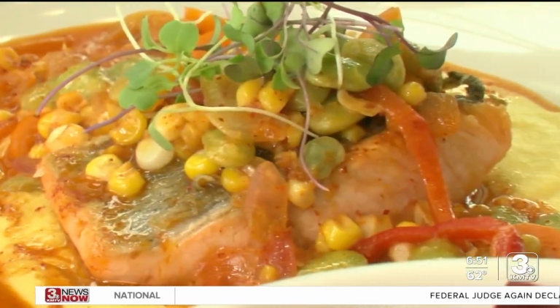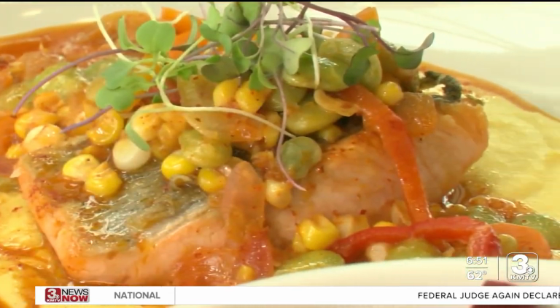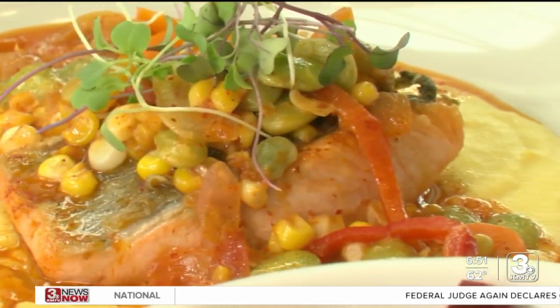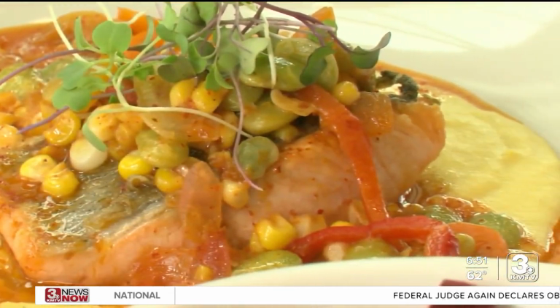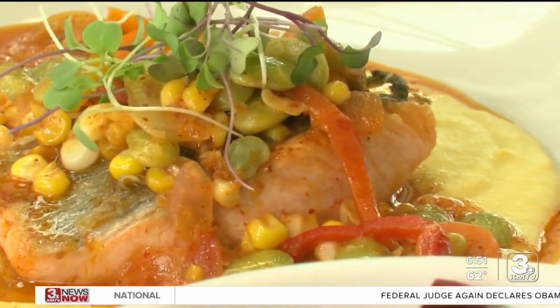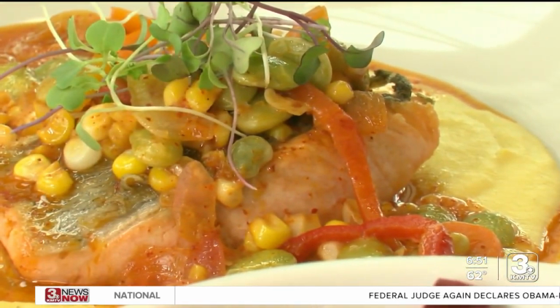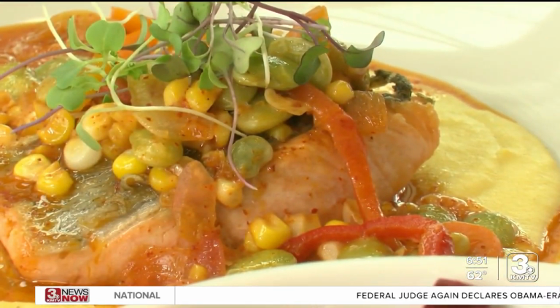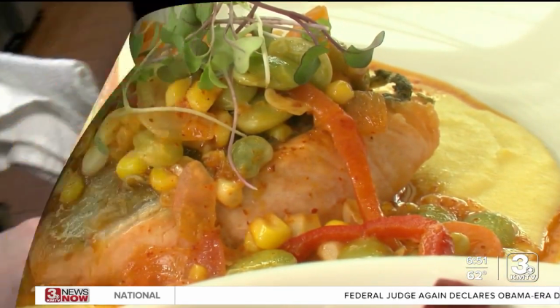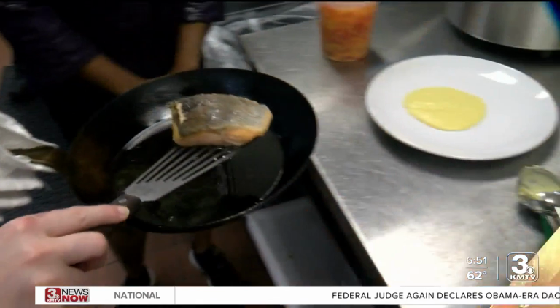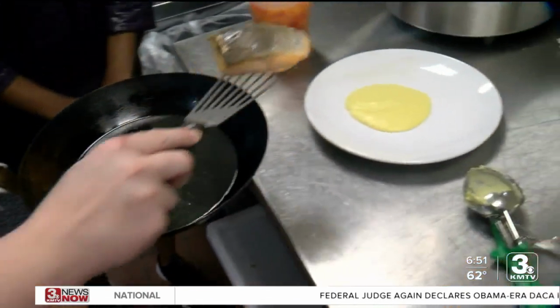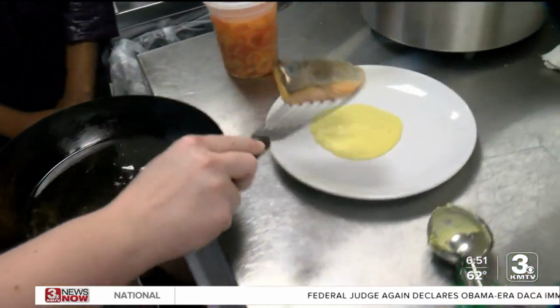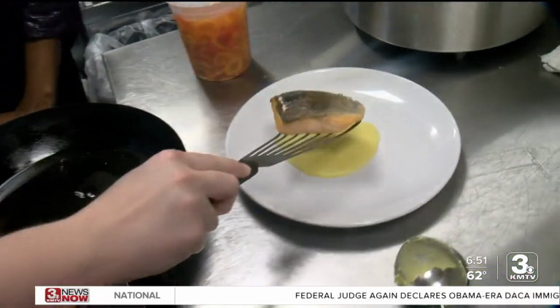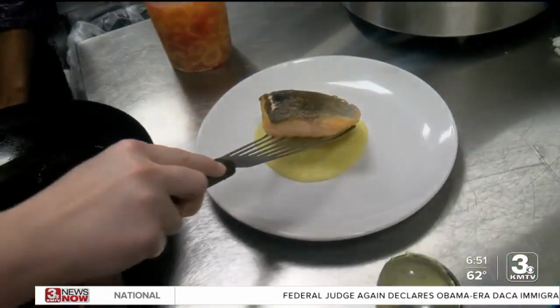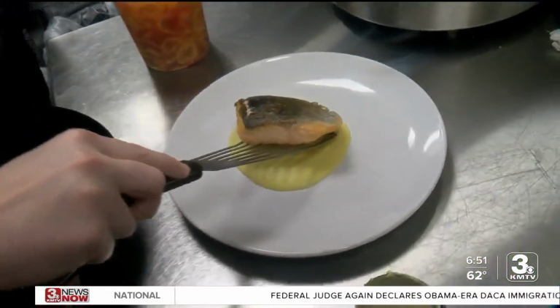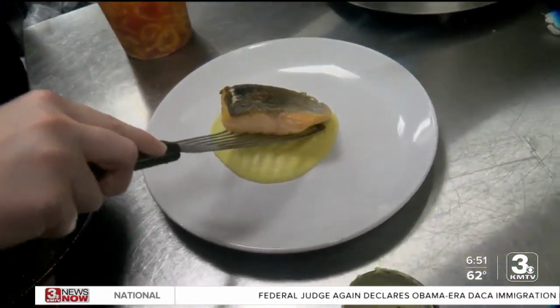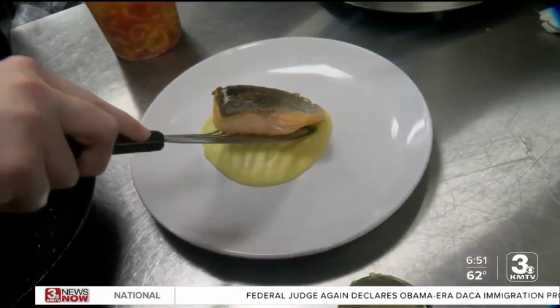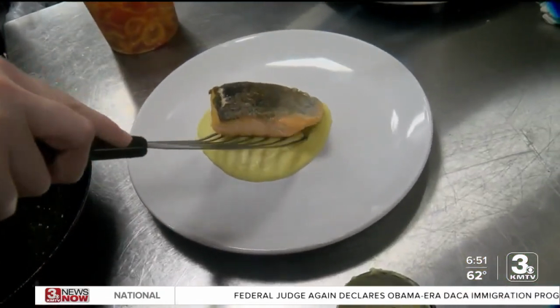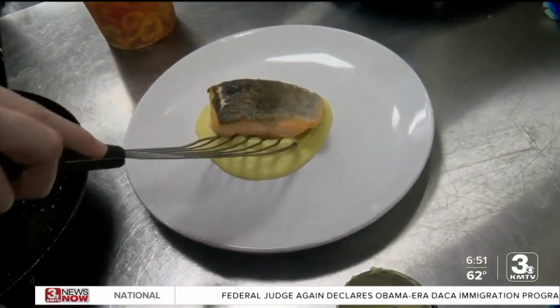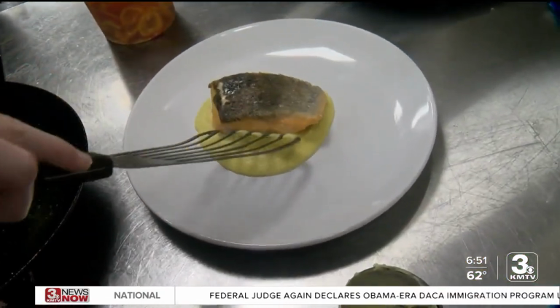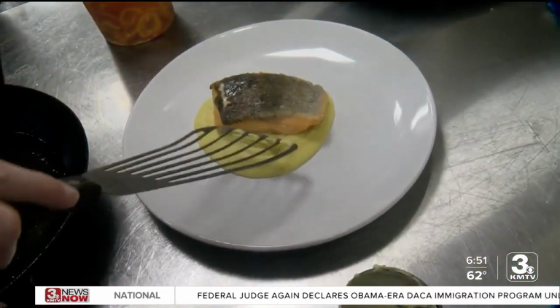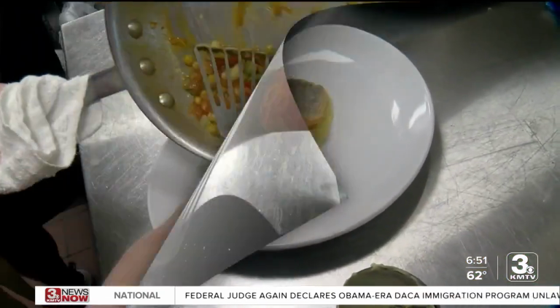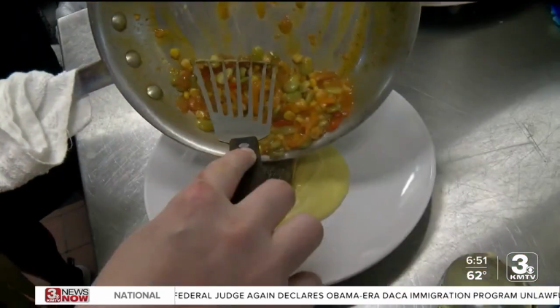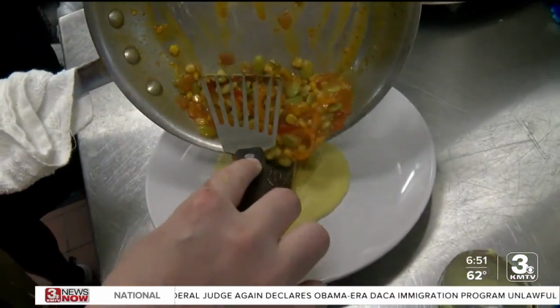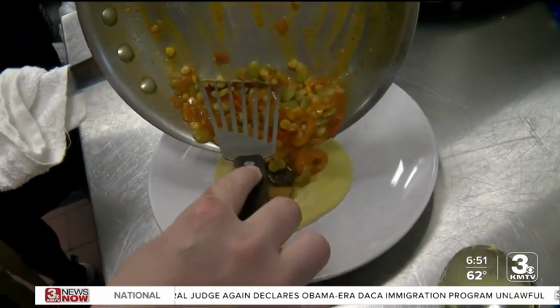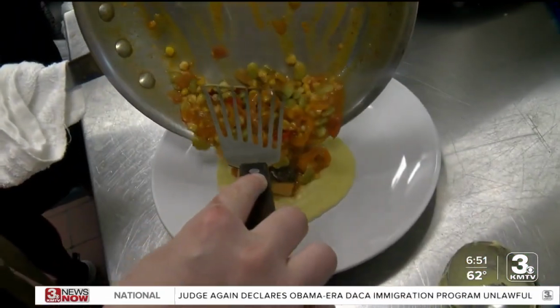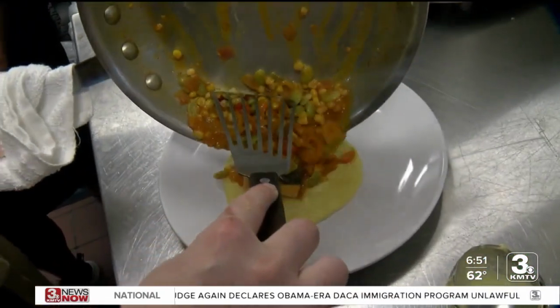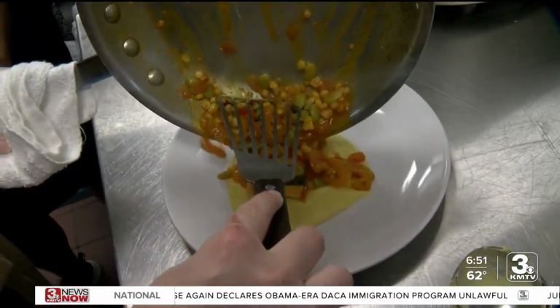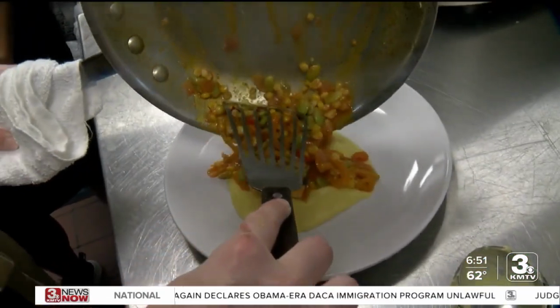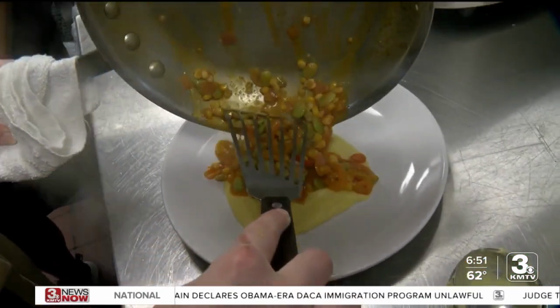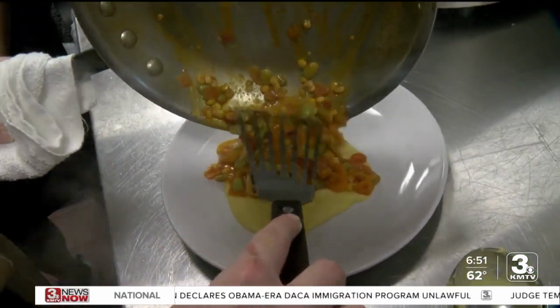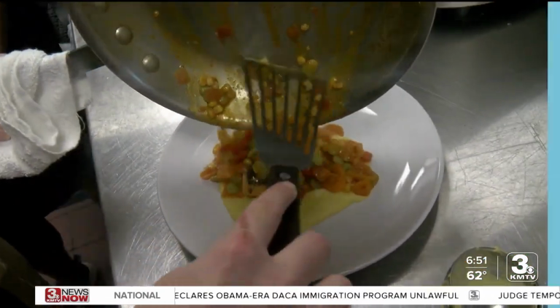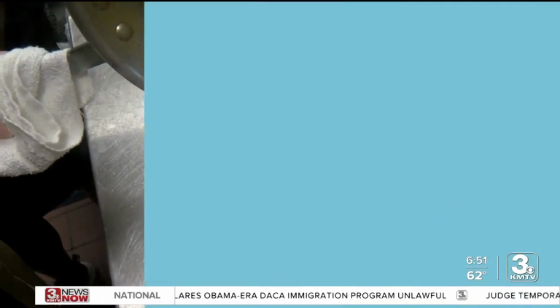Finally, the crispy skin salmon, served under a creamy corn custard and topped with her house-made succotash.